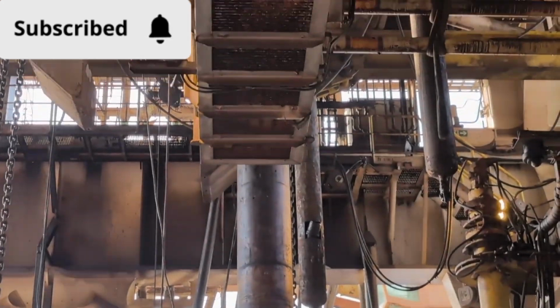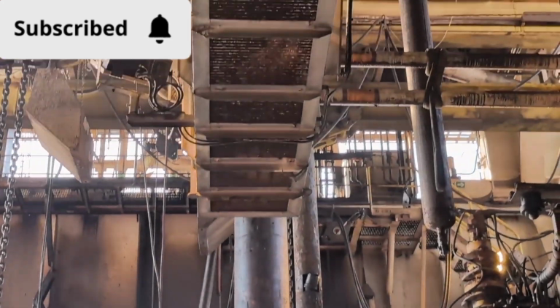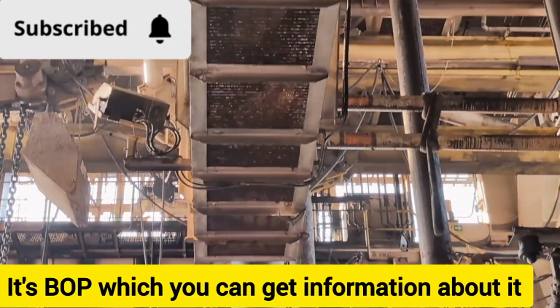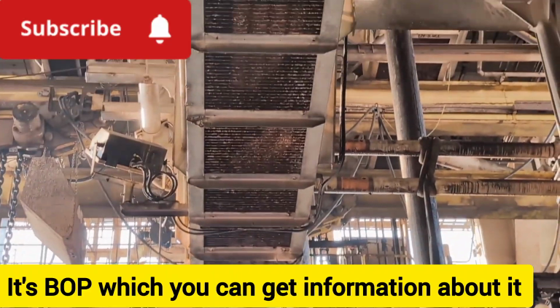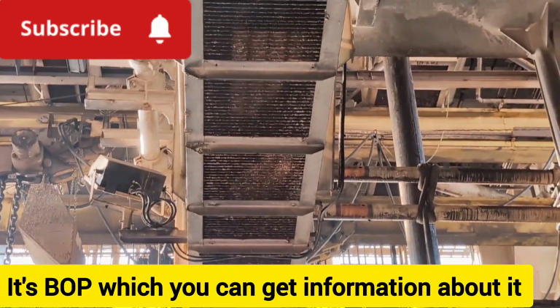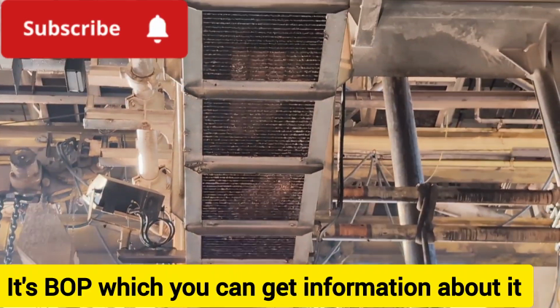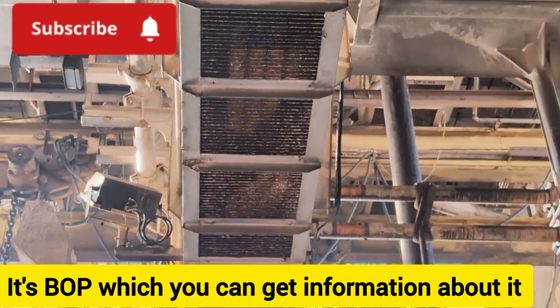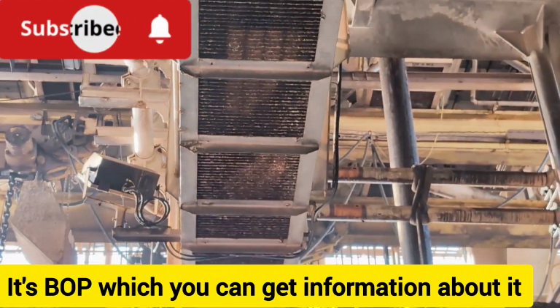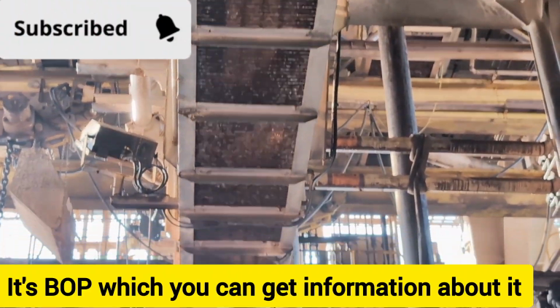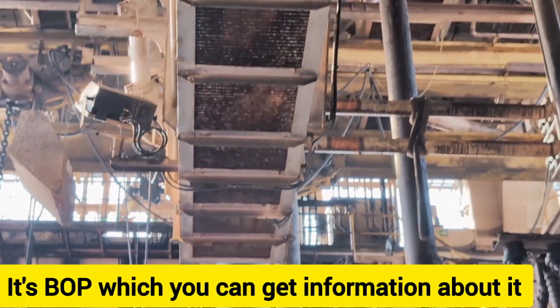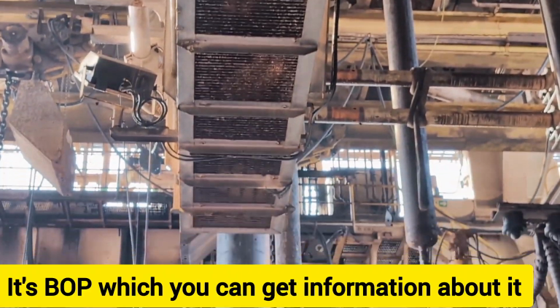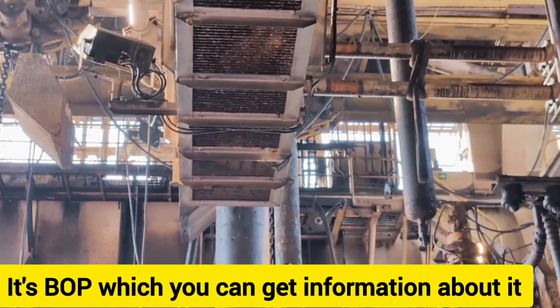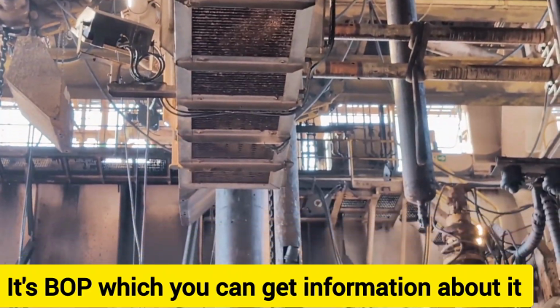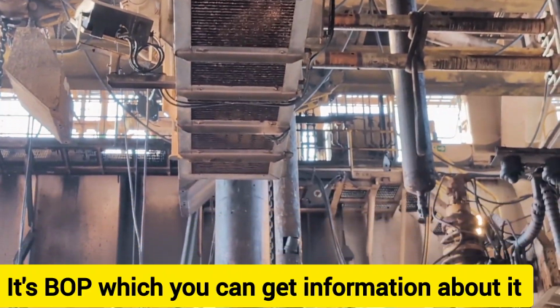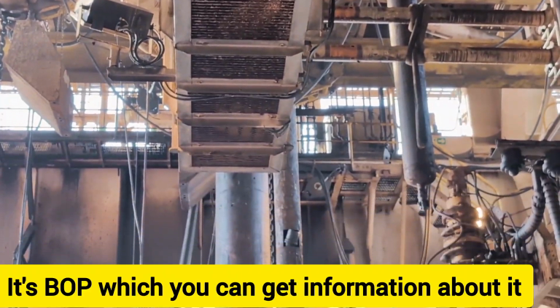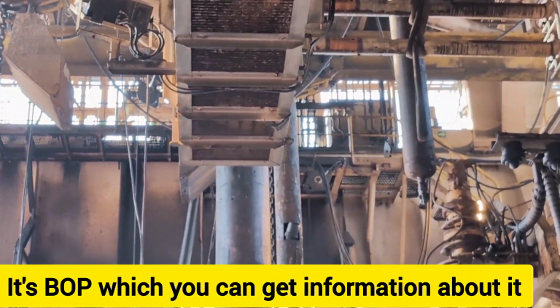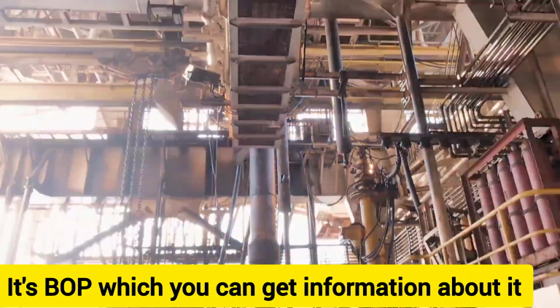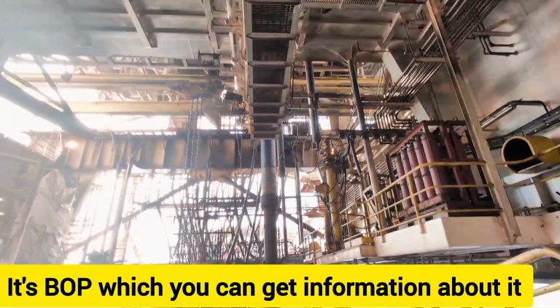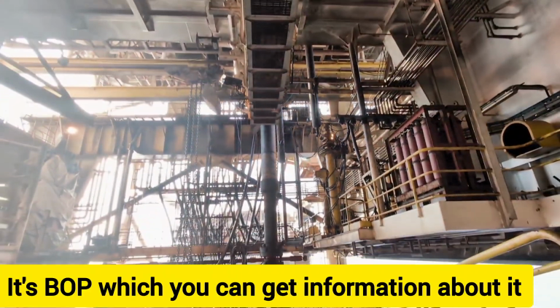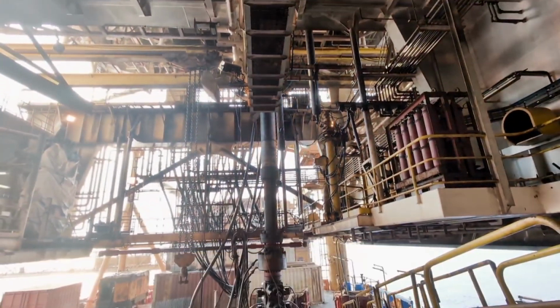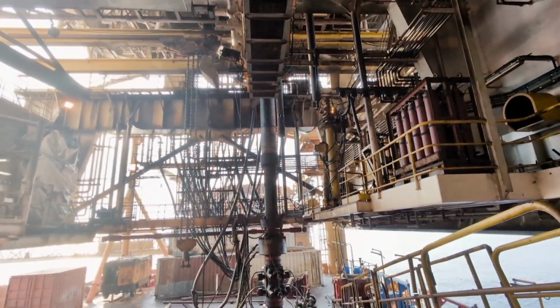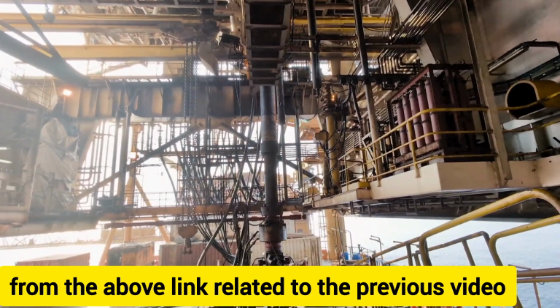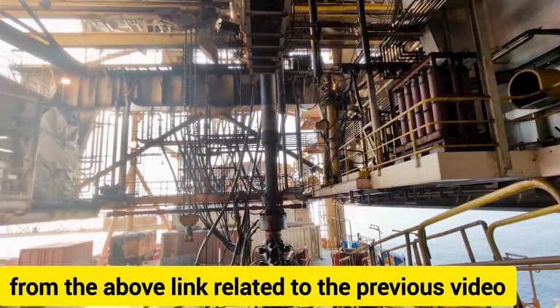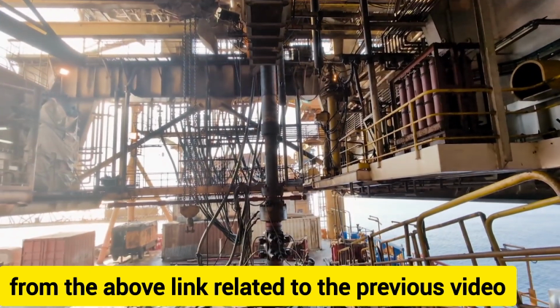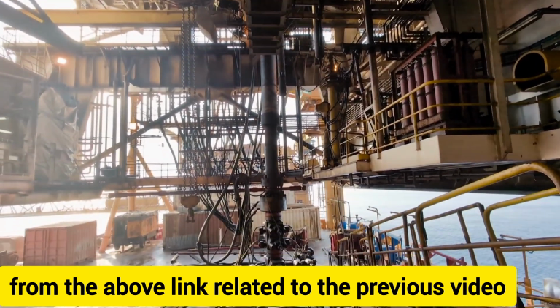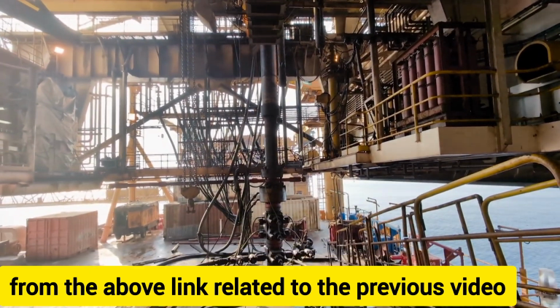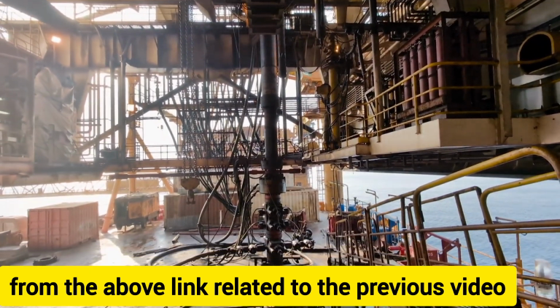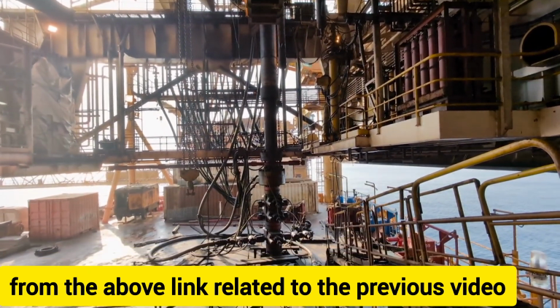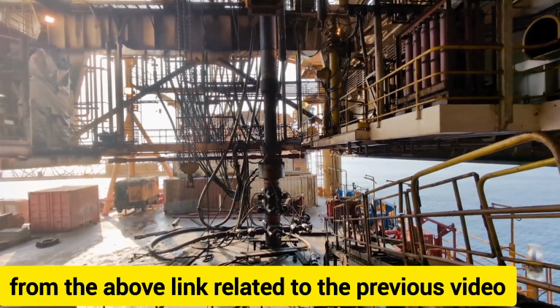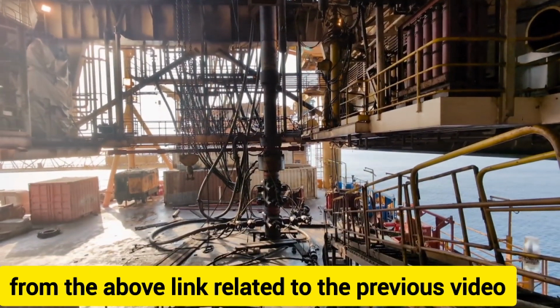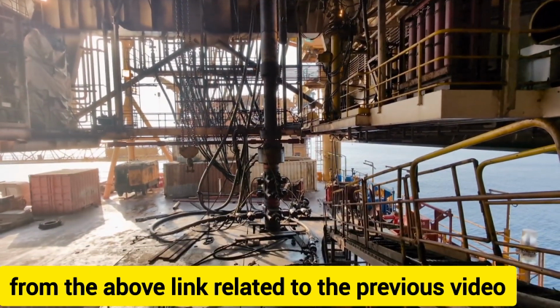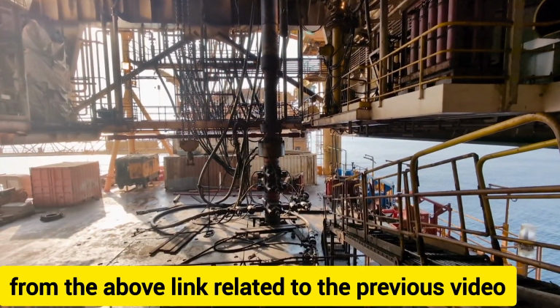This is the BOP (Blowout Preventer). You can get more information about it from the link above, related to the previous video.